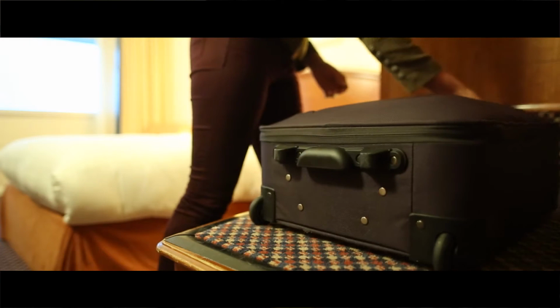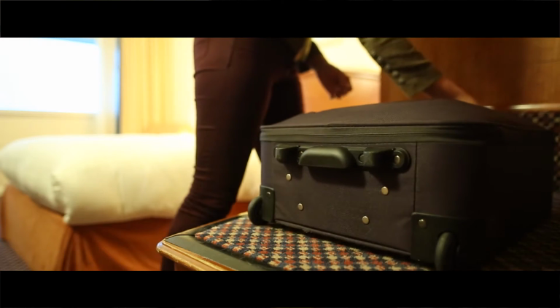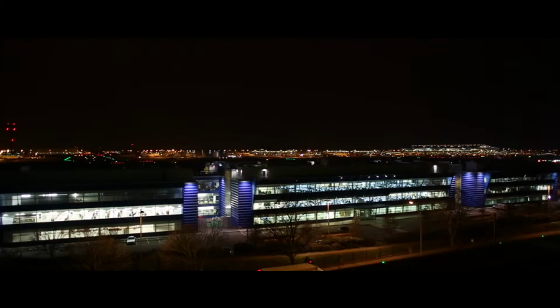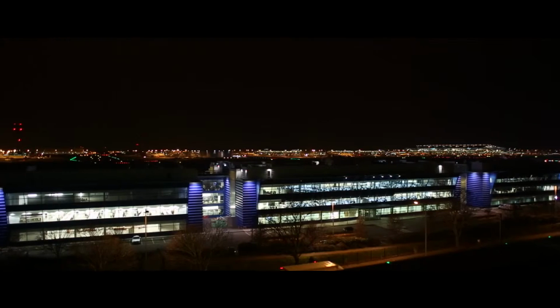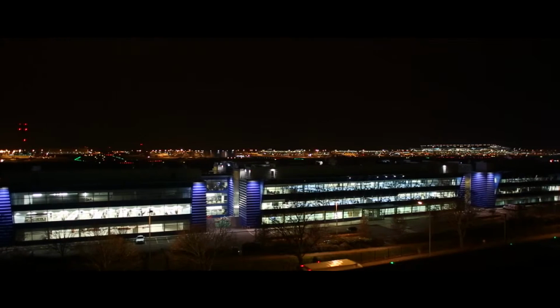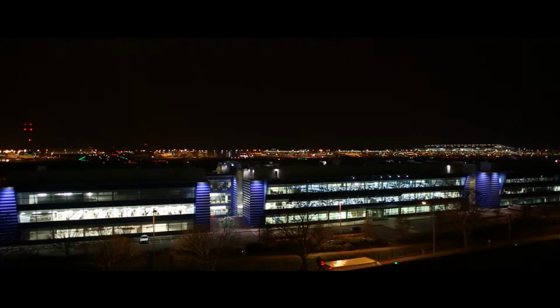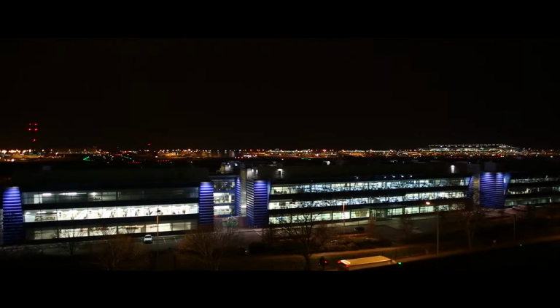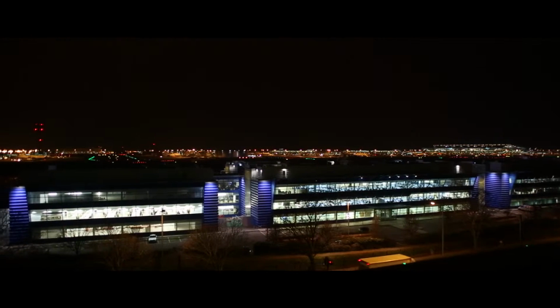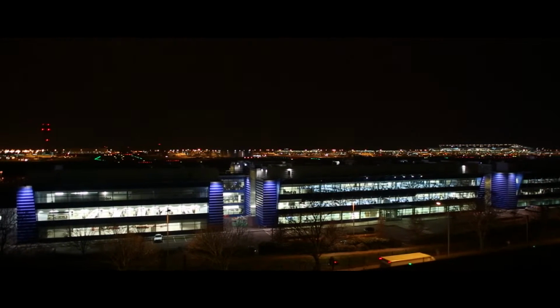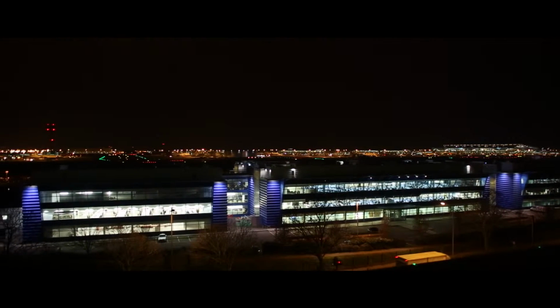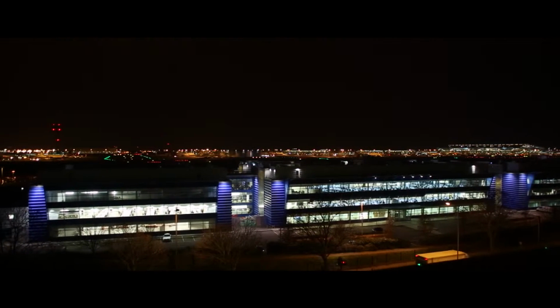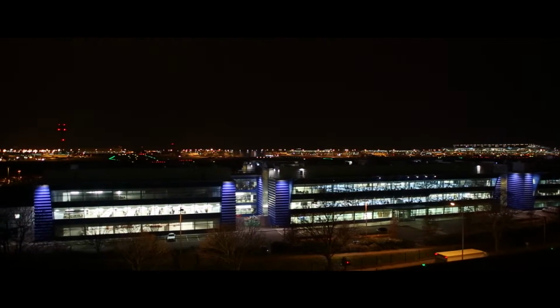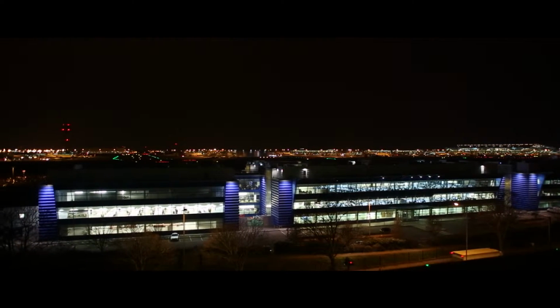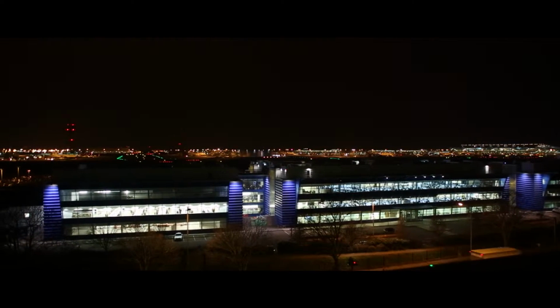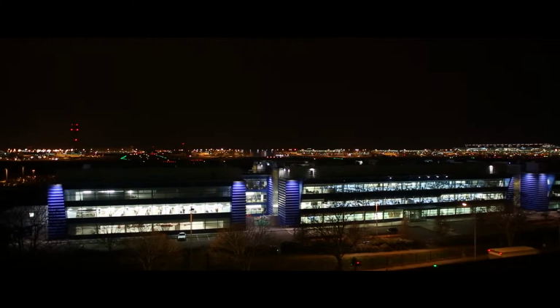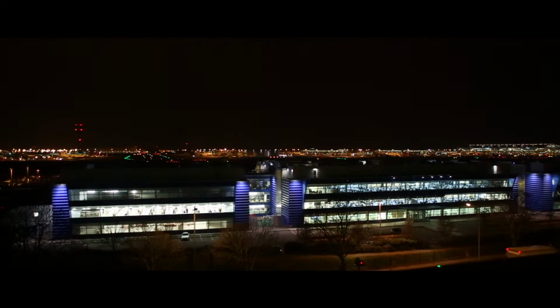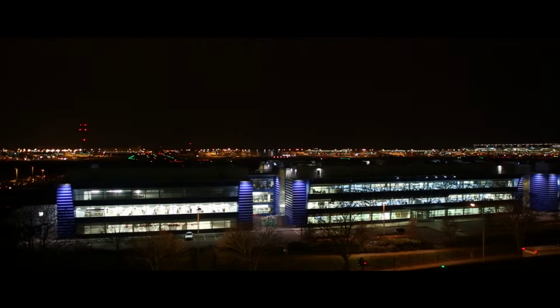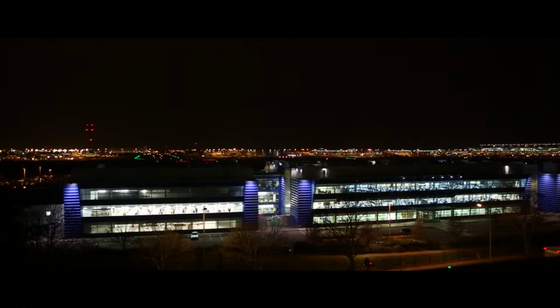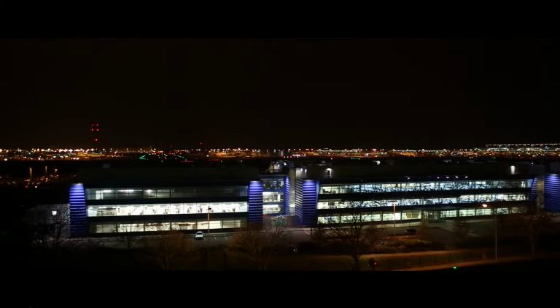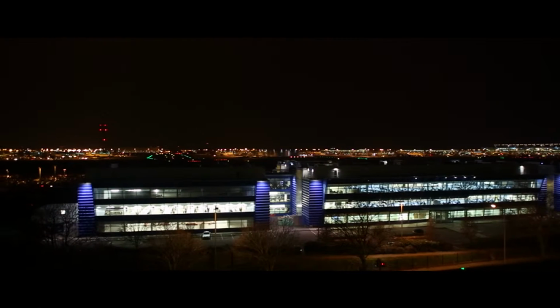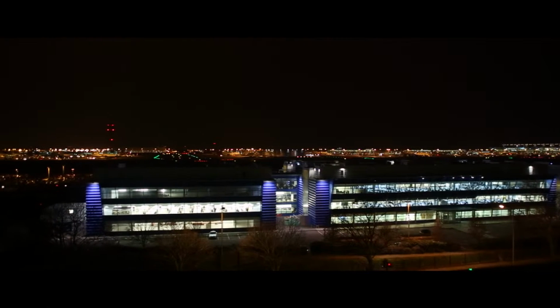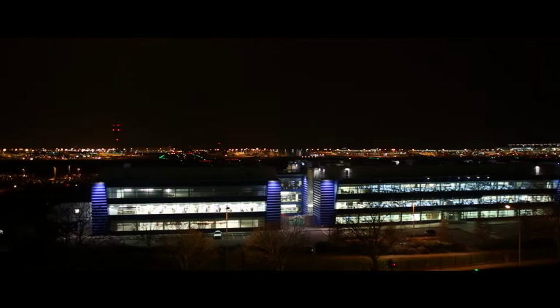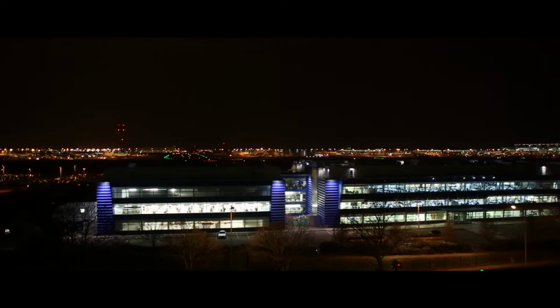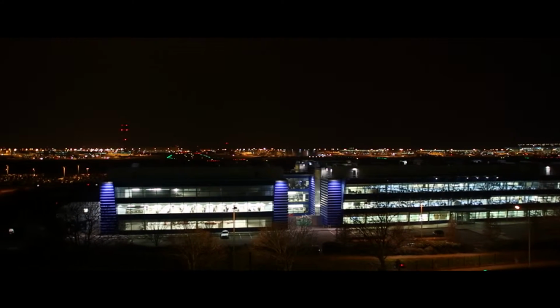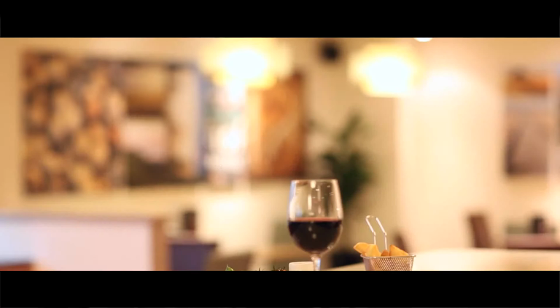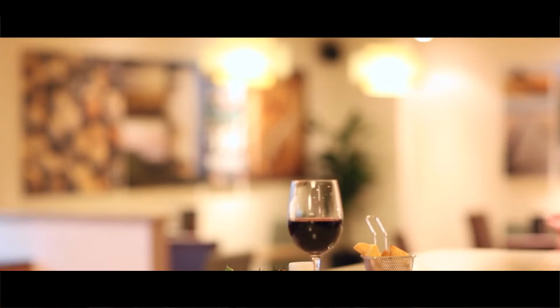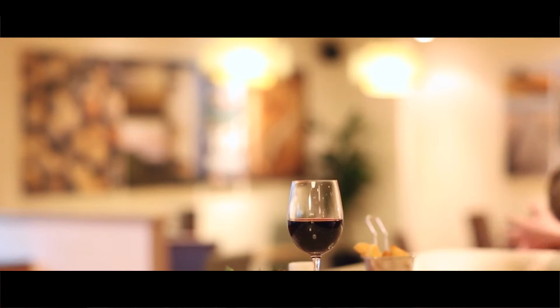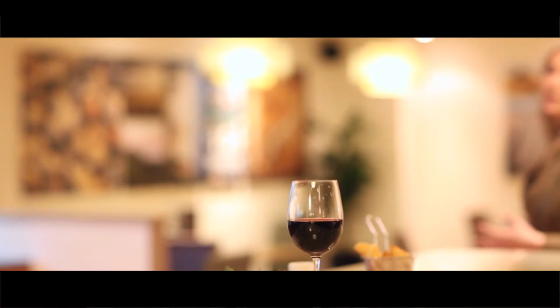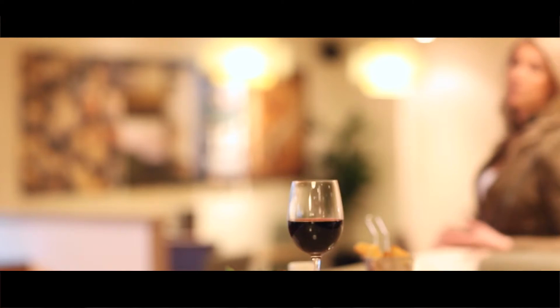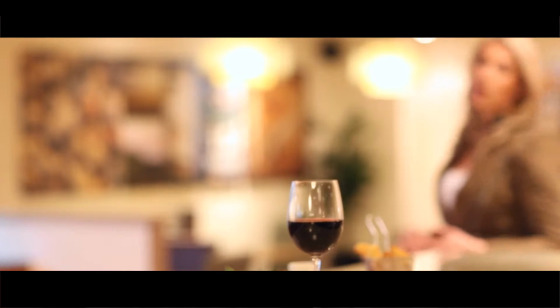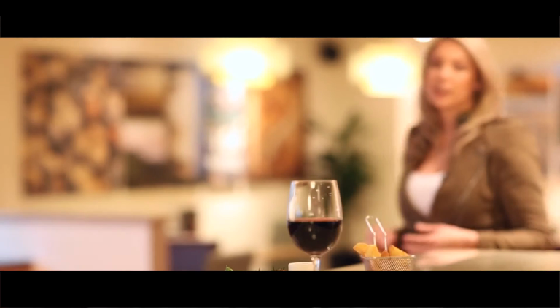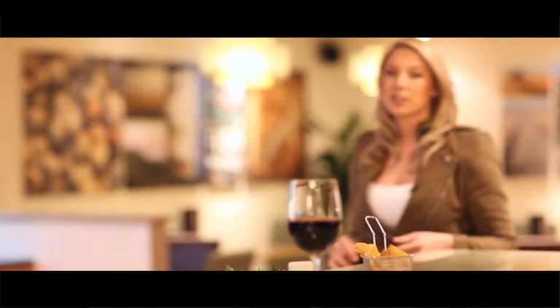A lot of the rooms boast fantastic views of the runway, so you can see just how close you are to airport check-in.